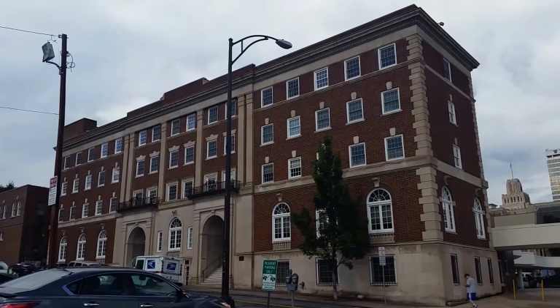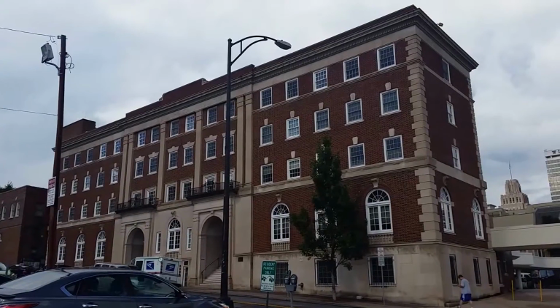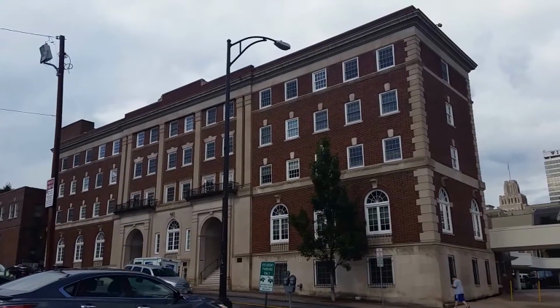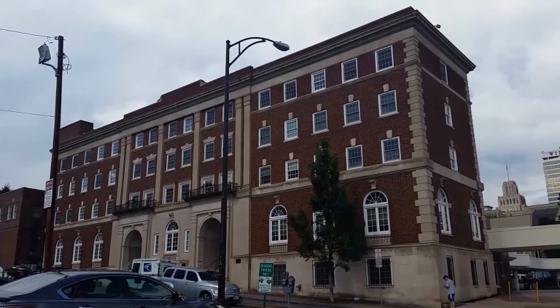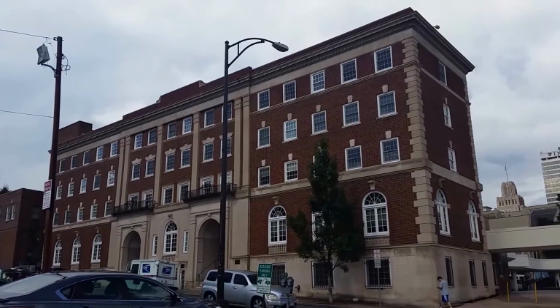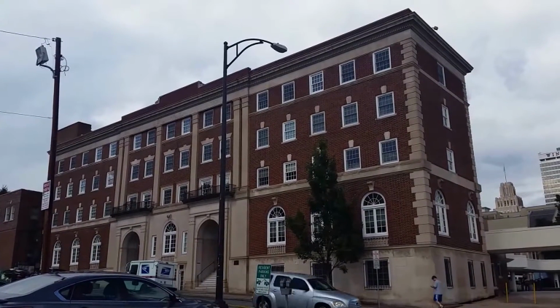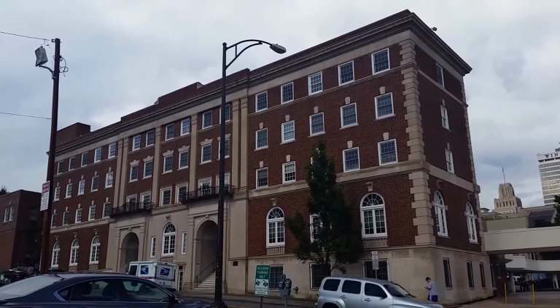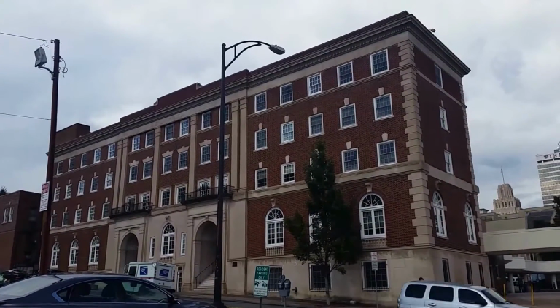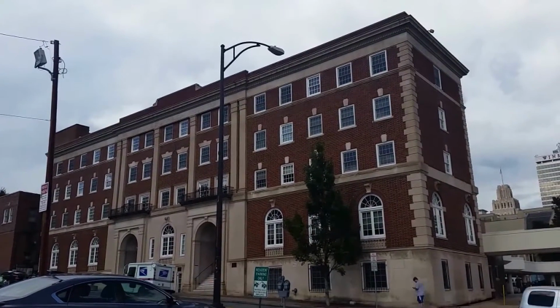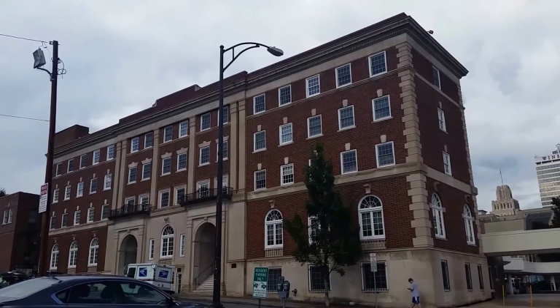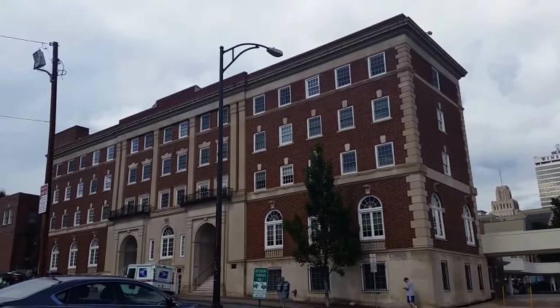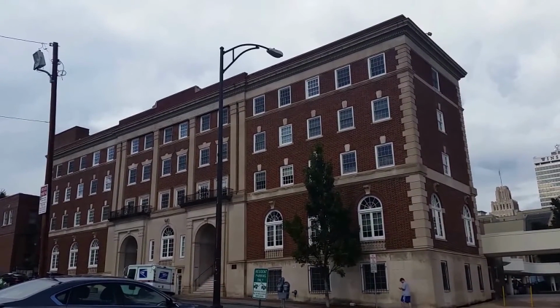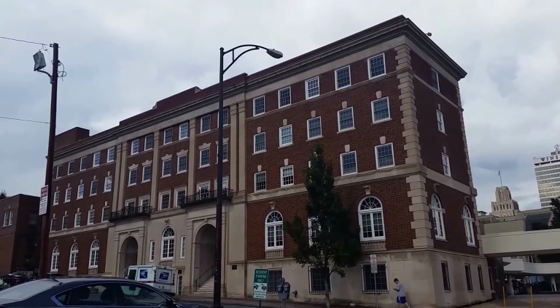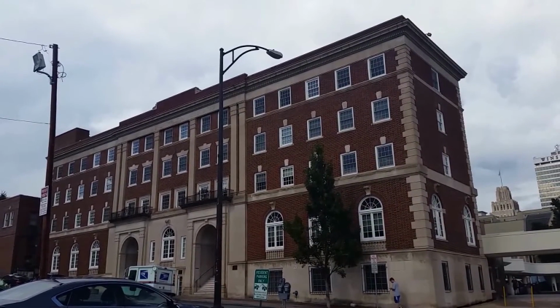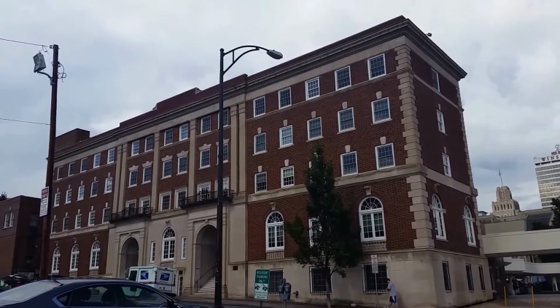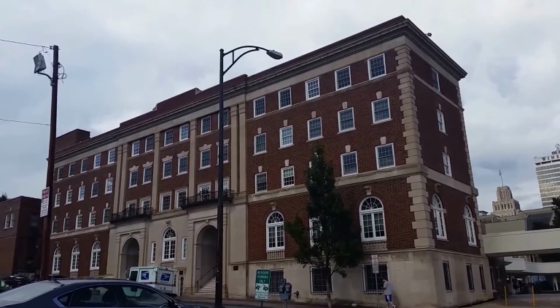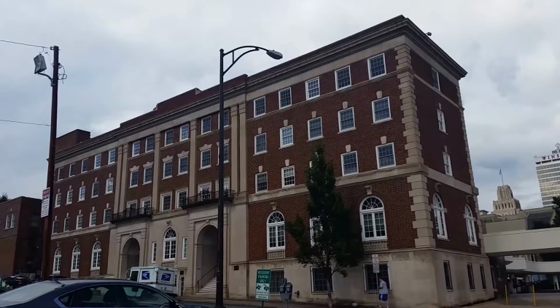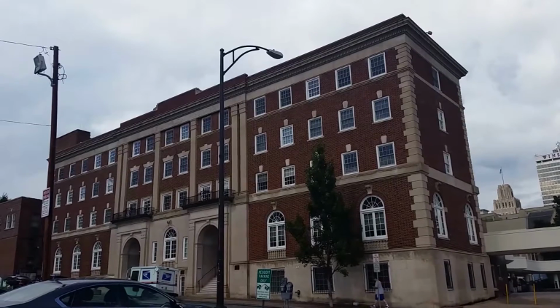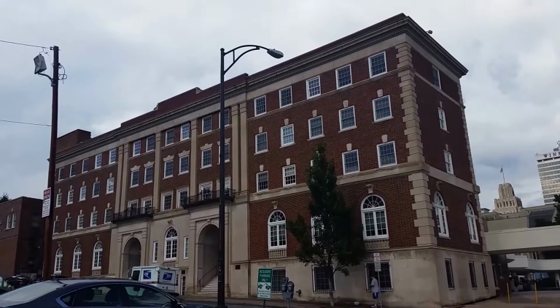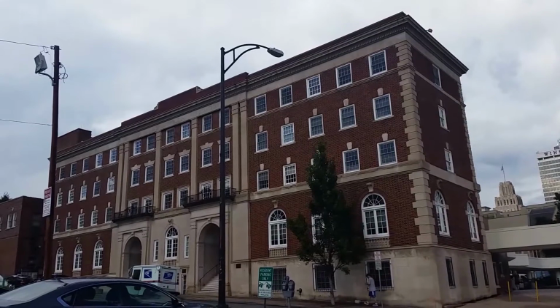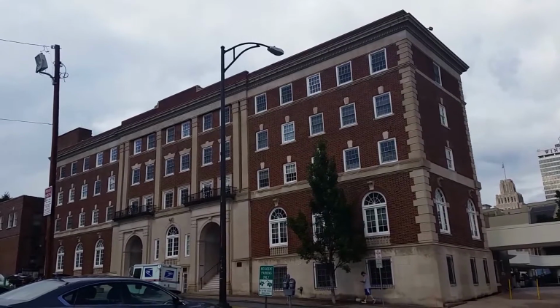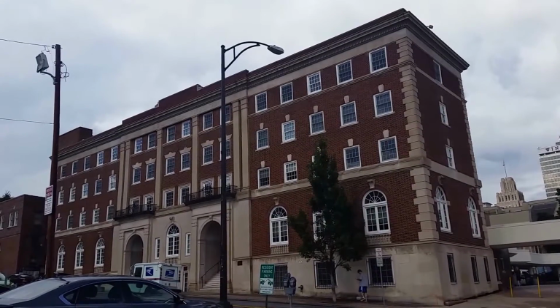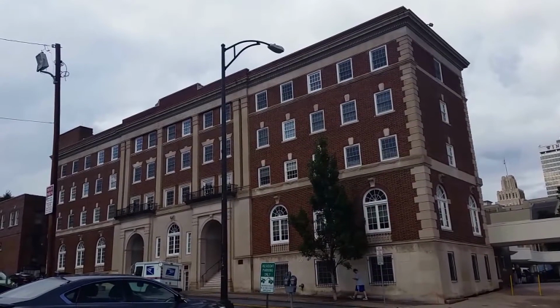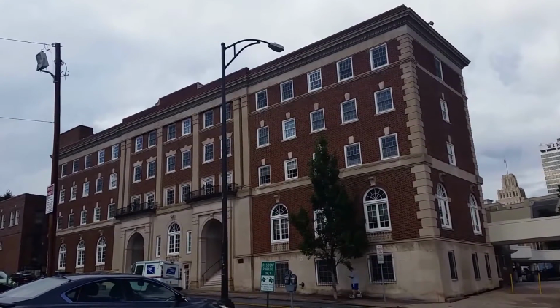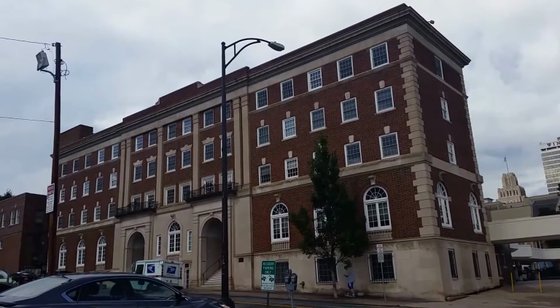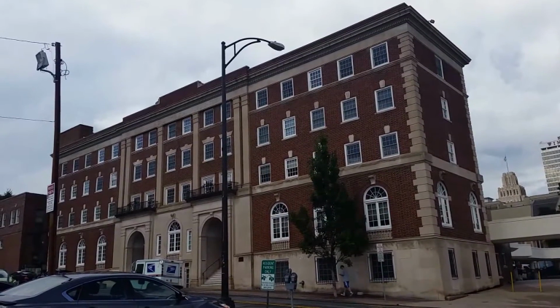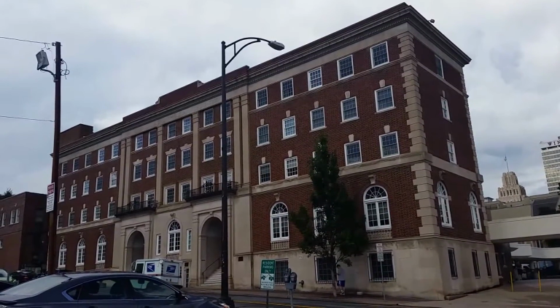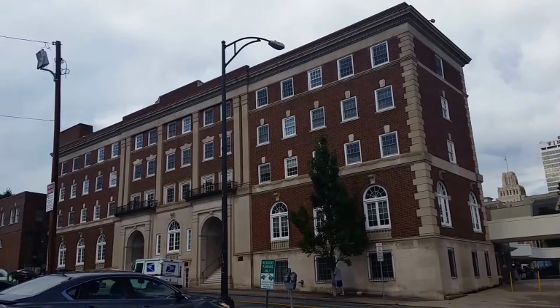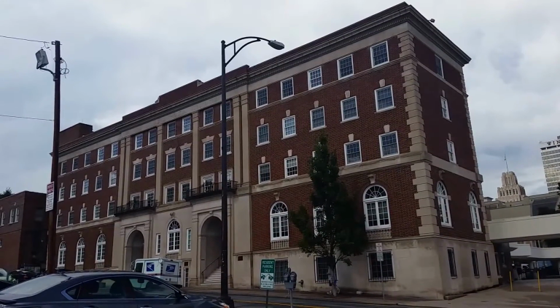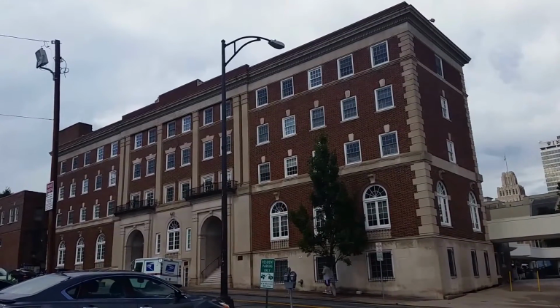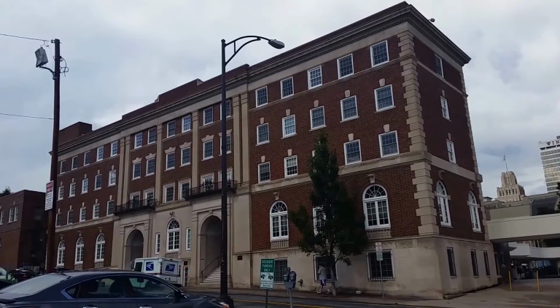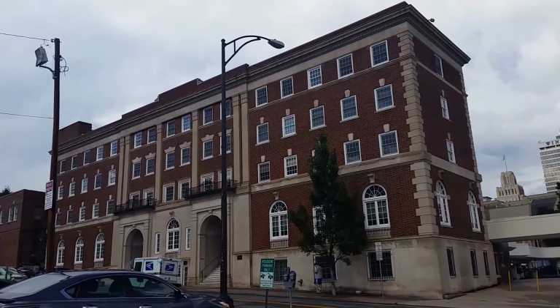Hi everyone, this is Justin with Saunders Realty and I'm excited to show you a new home we have going up for rent in downtown Winston-Salem.